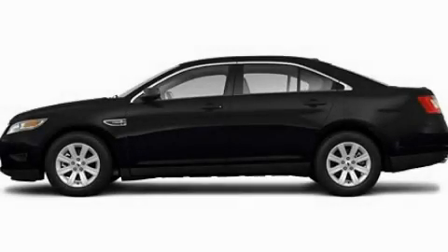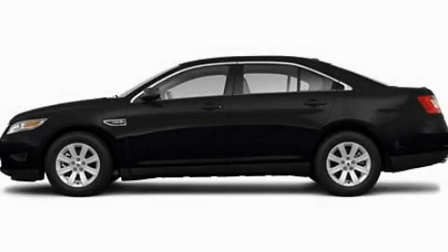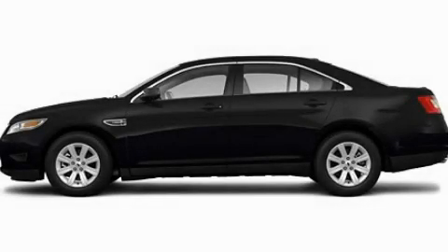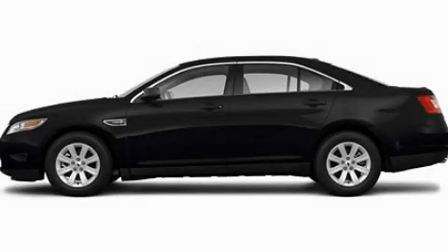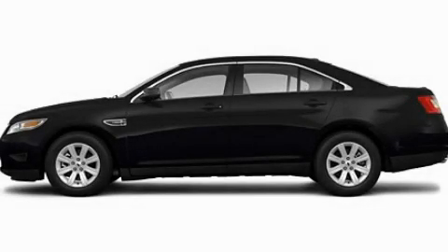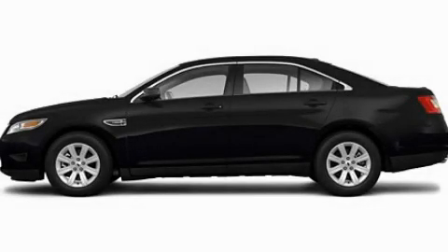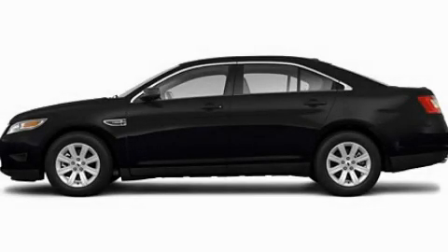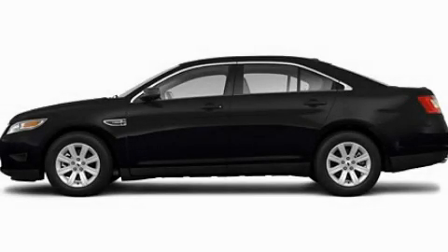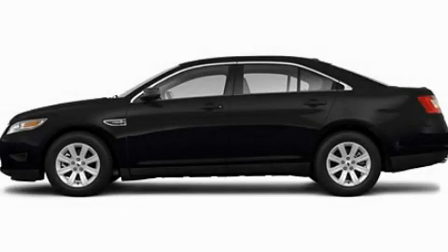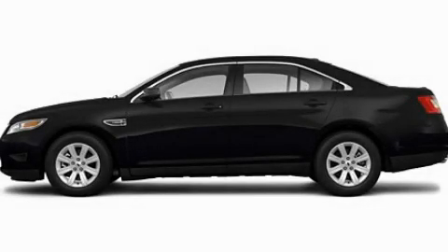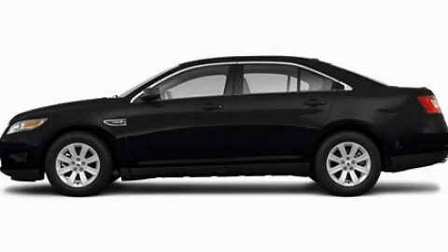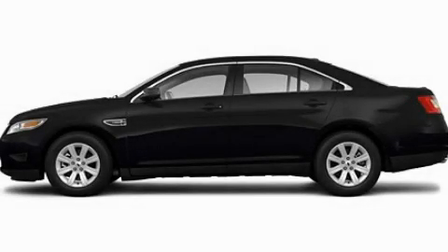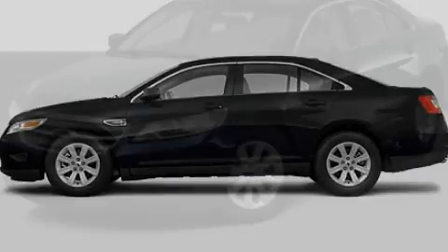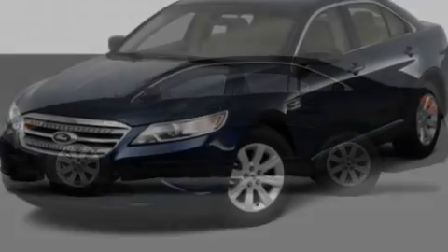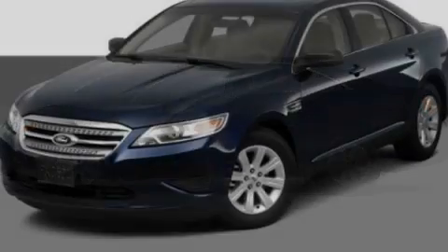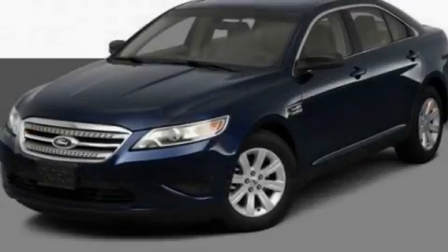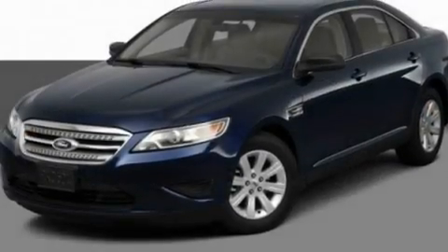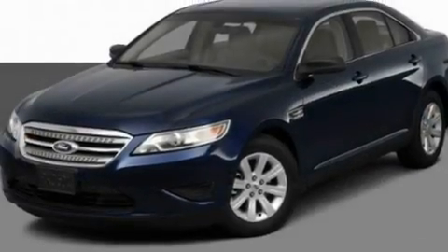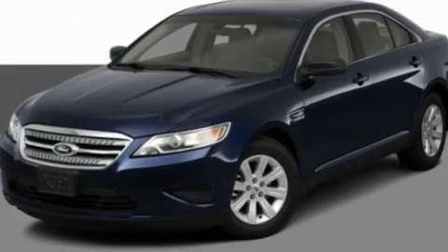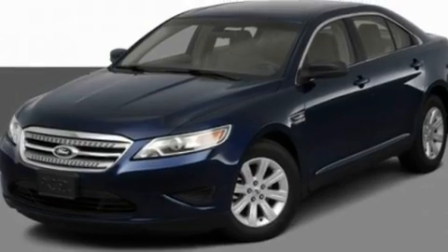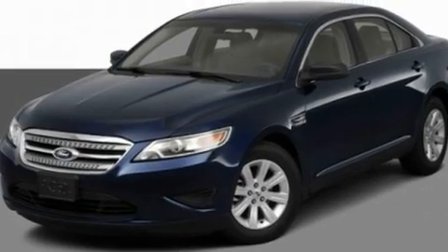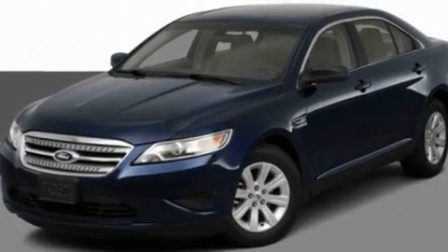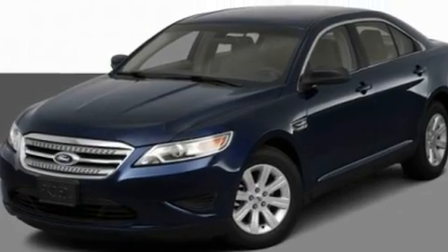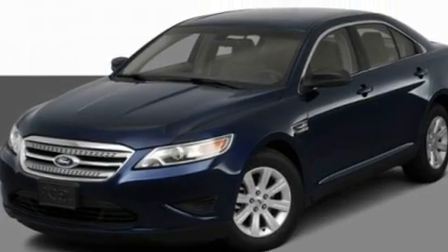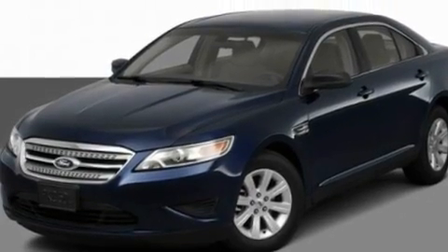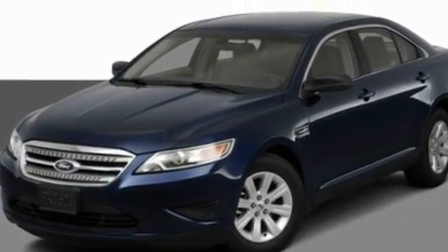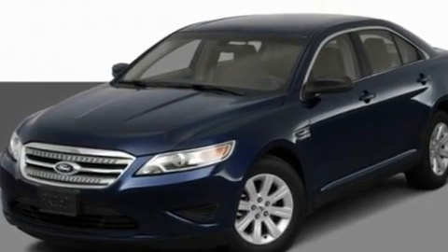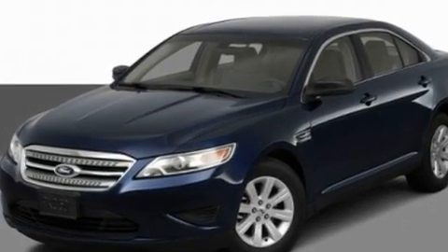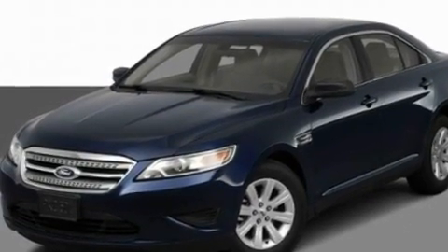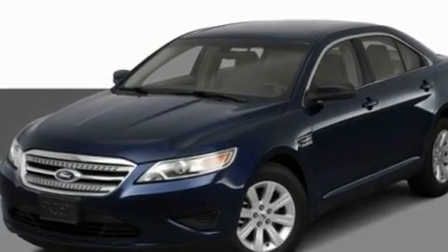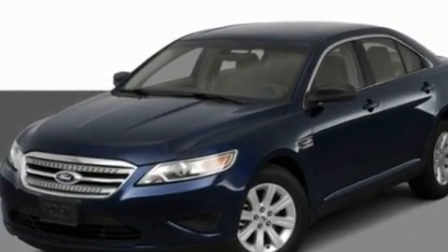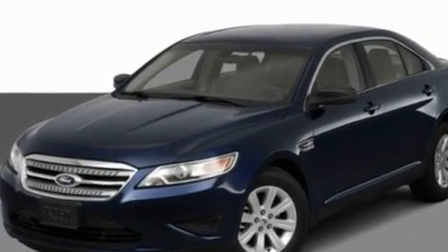This is a 2011 Ford Taurus. It has a 3.5-liter six-cylinder engine and an automatic transmission.